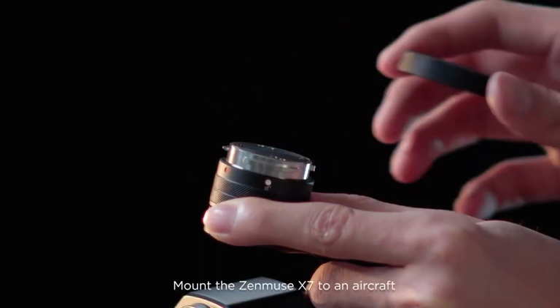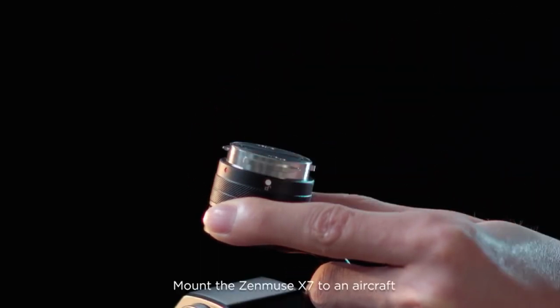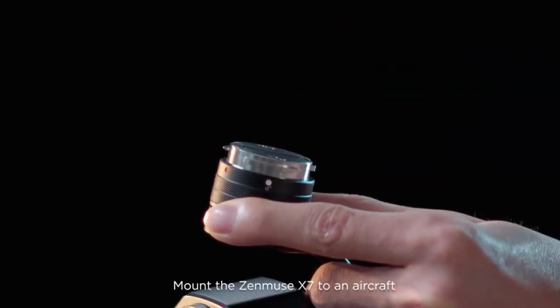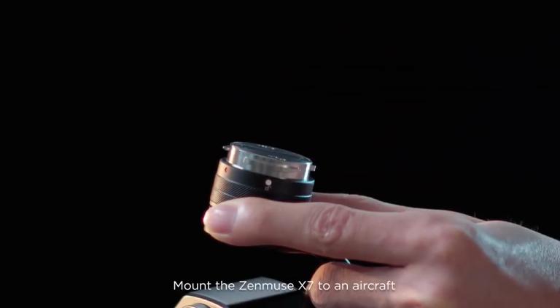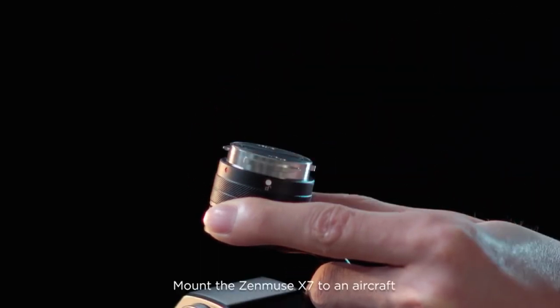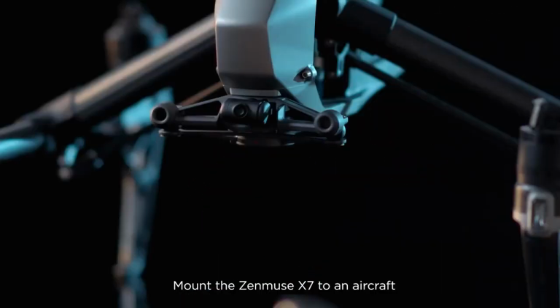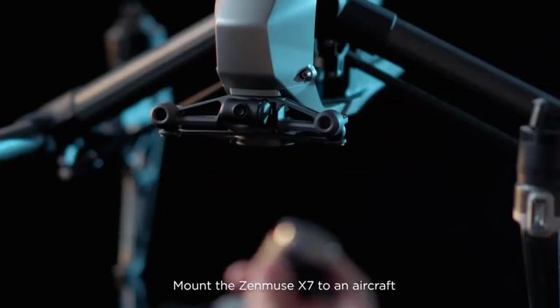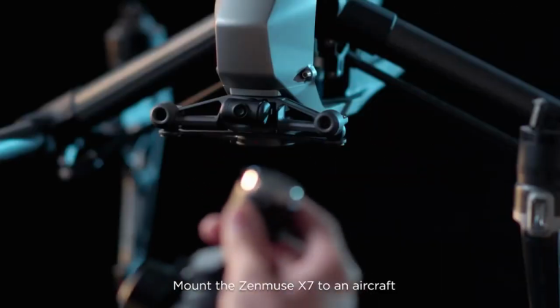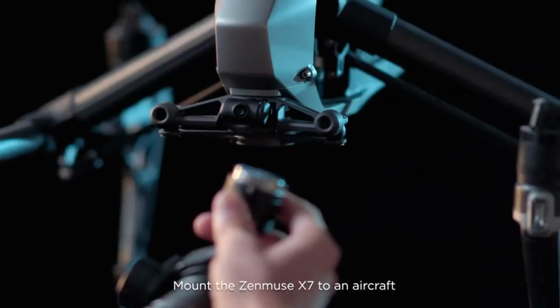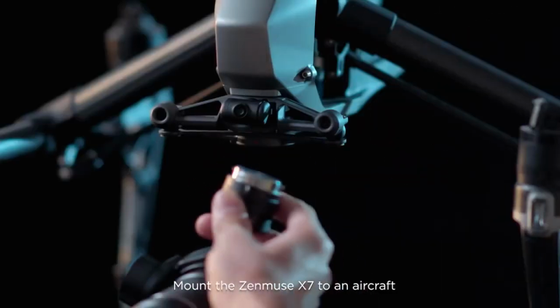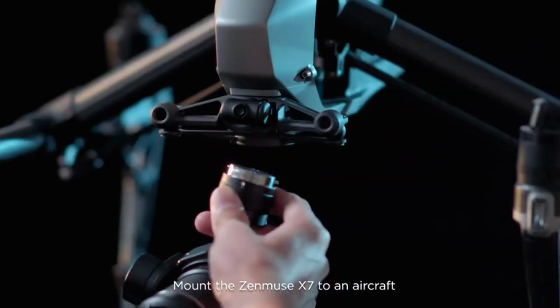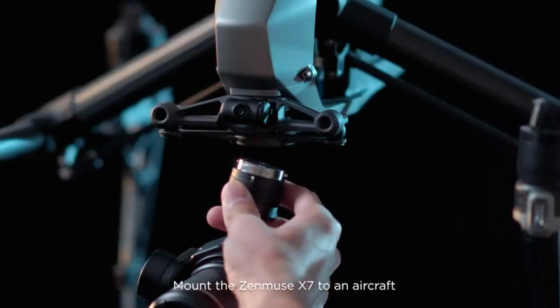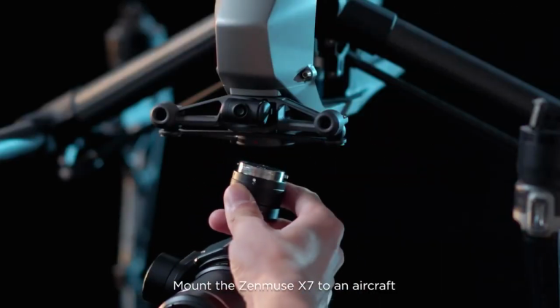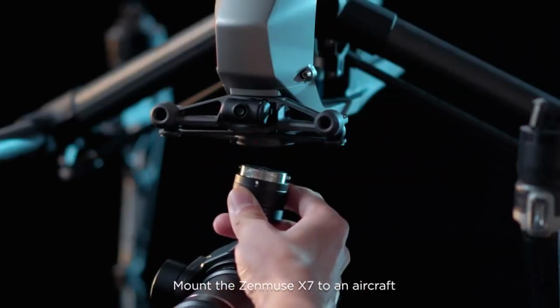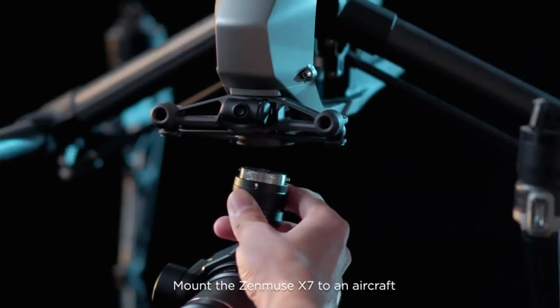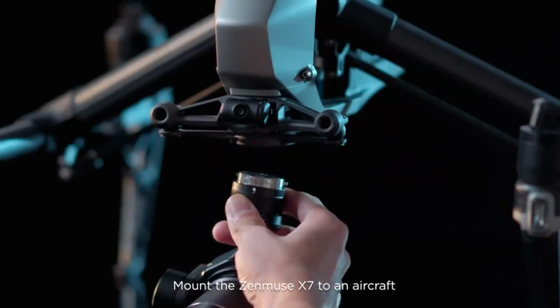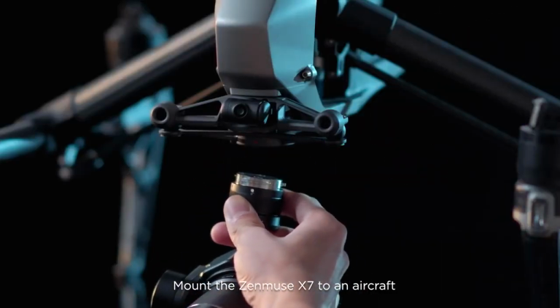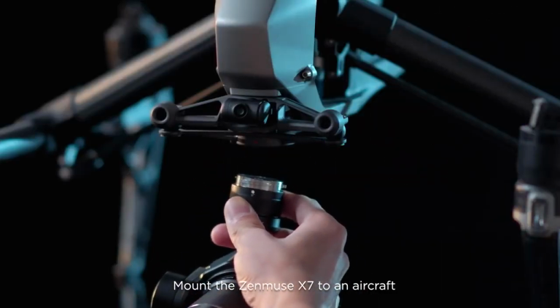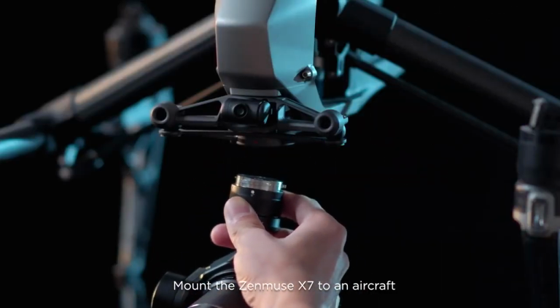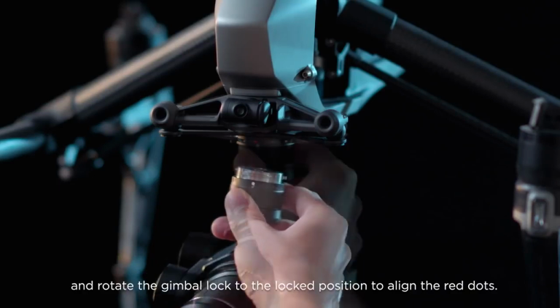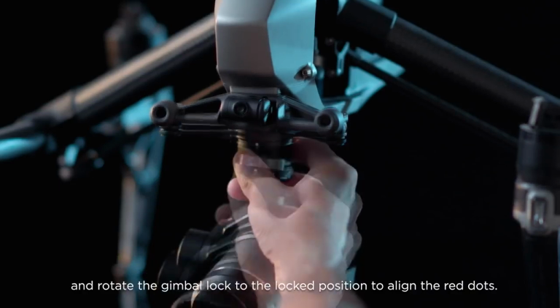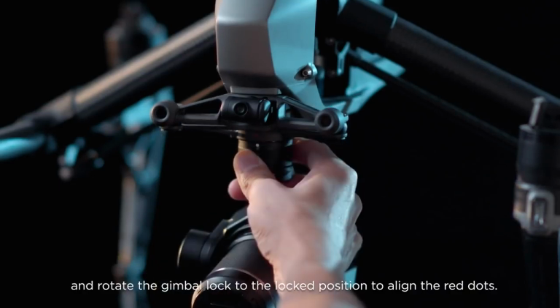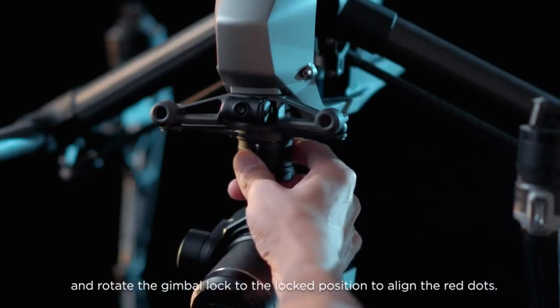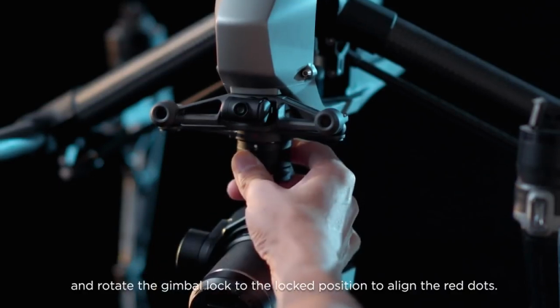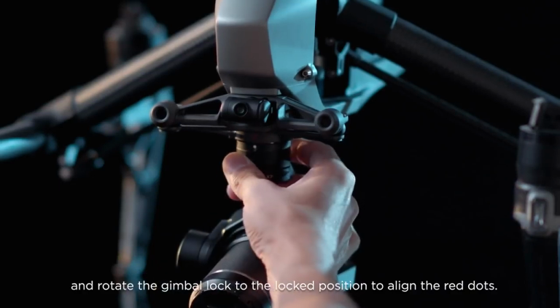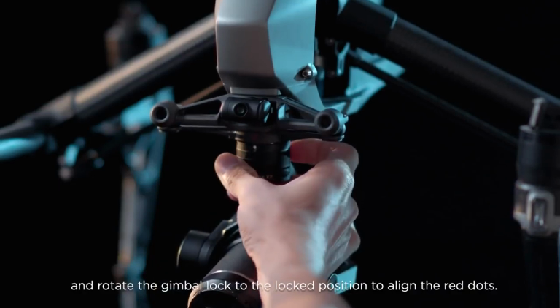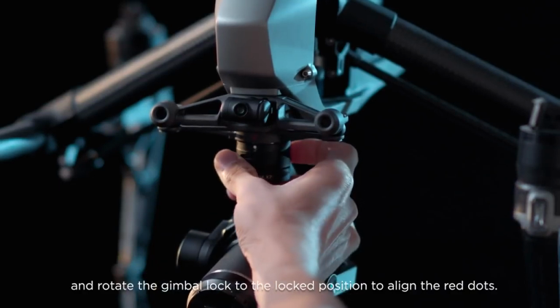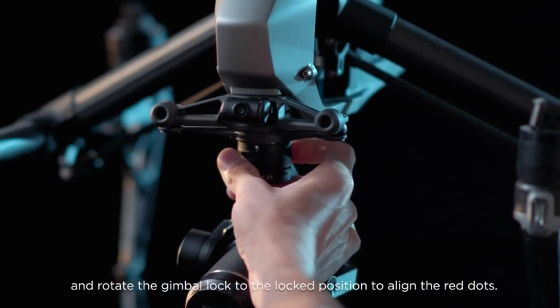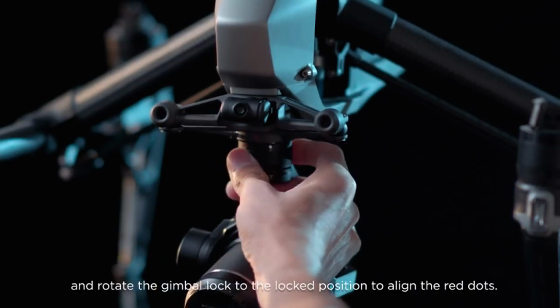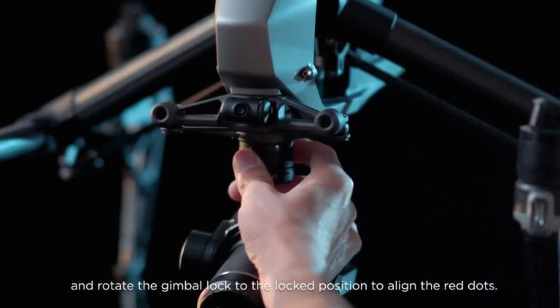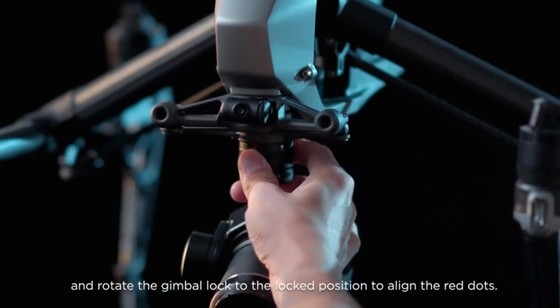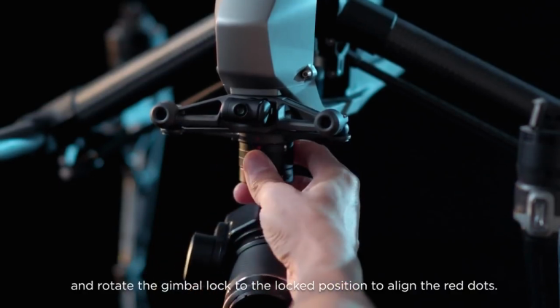Mount the Zenmuse X7 to an aircraft and rotate the gimbal lock to the lock position to align the red dots.